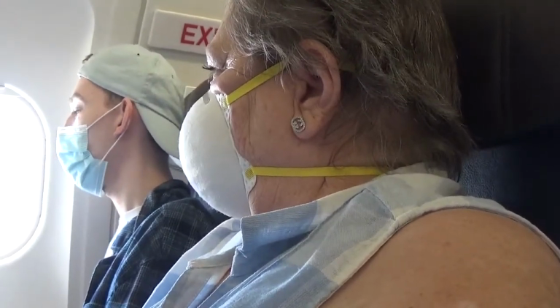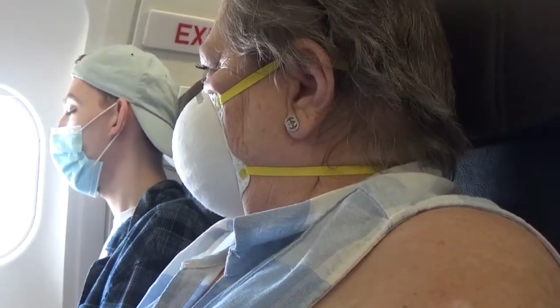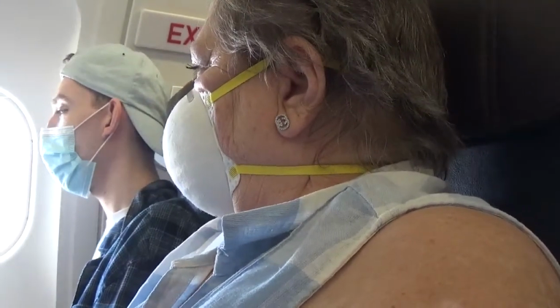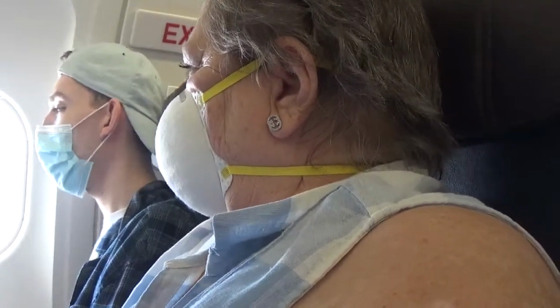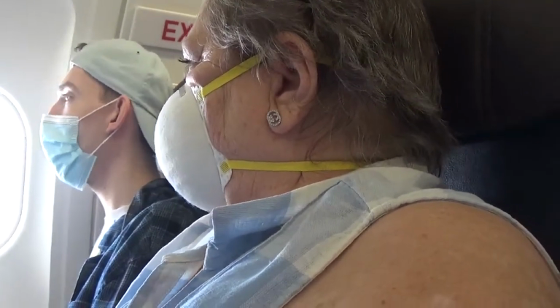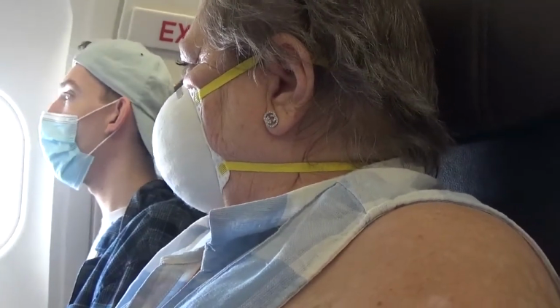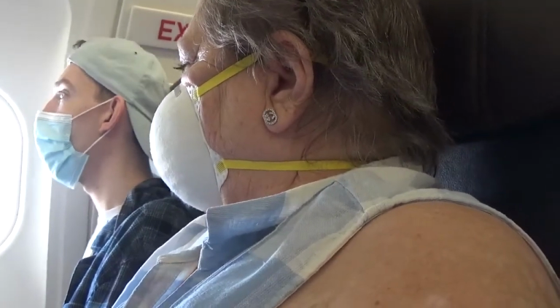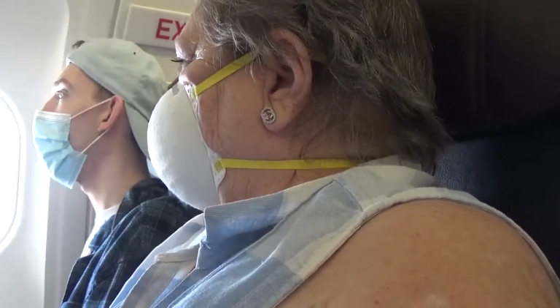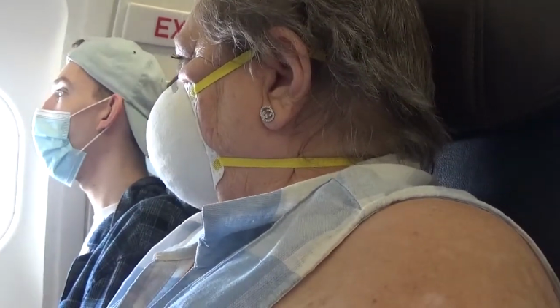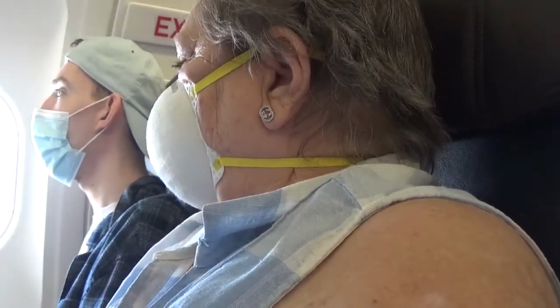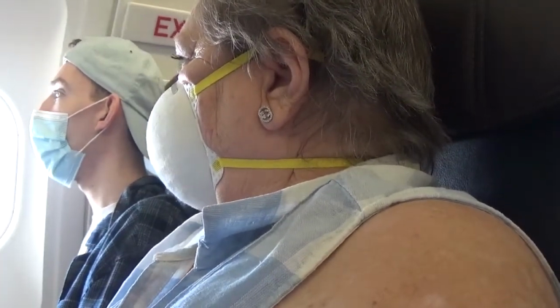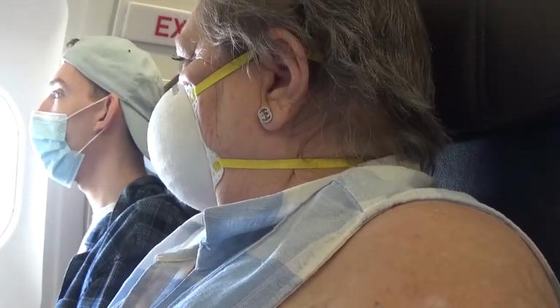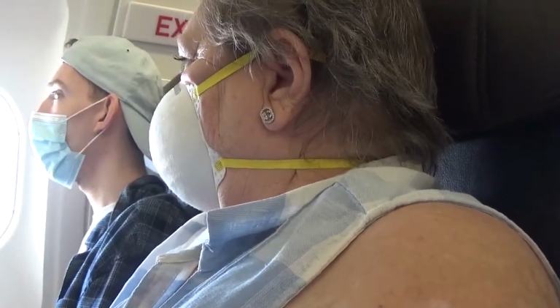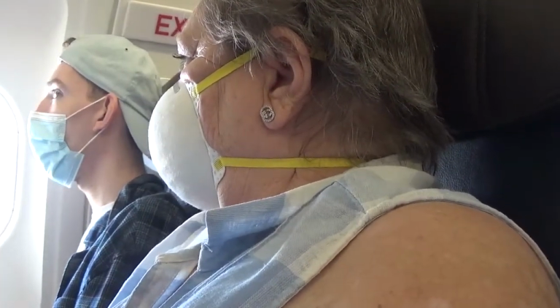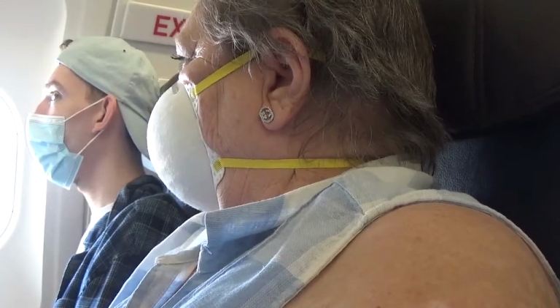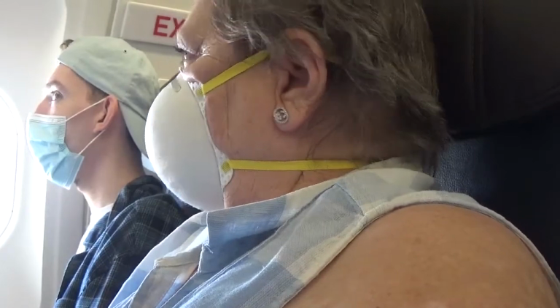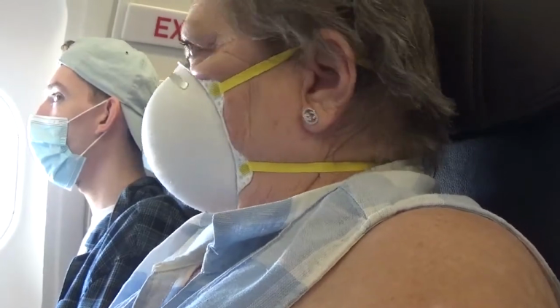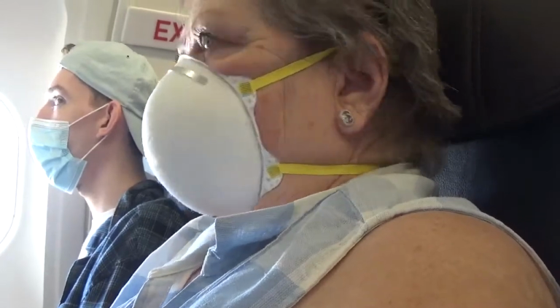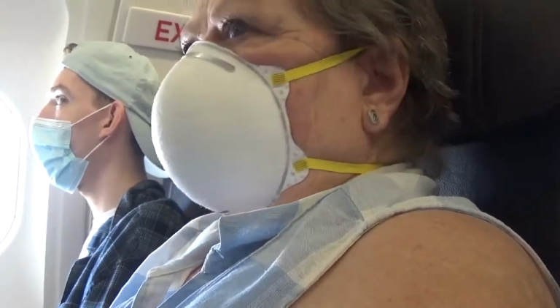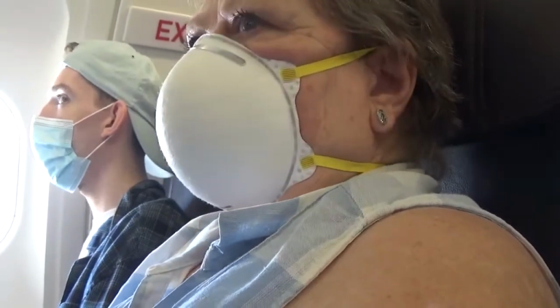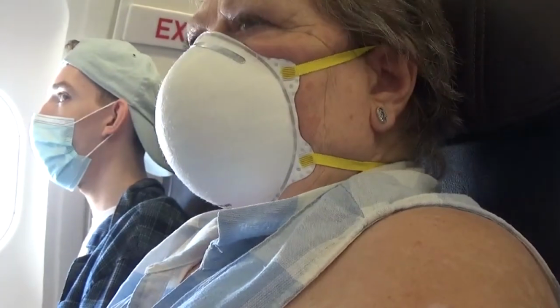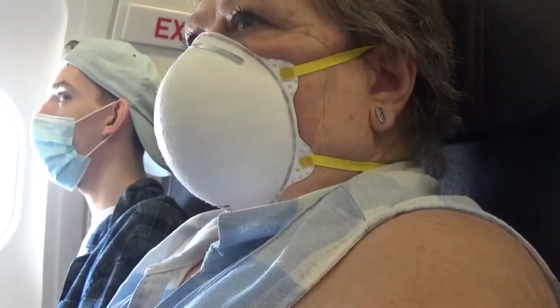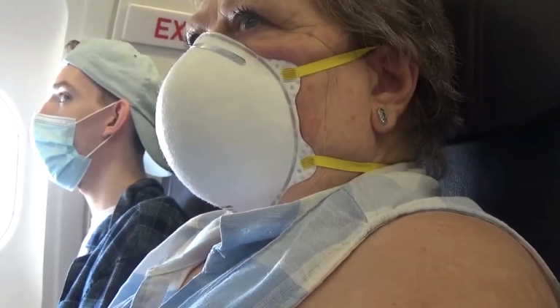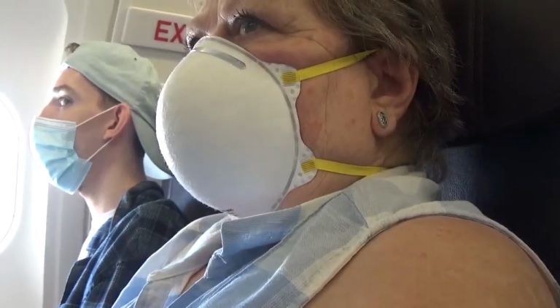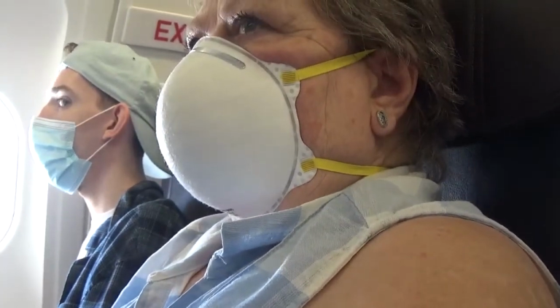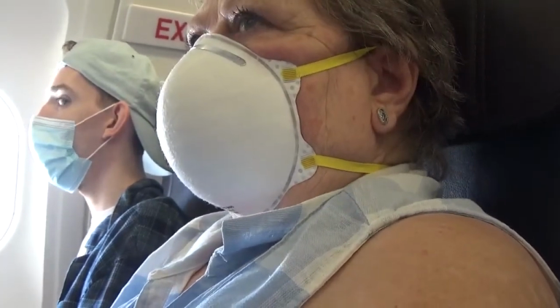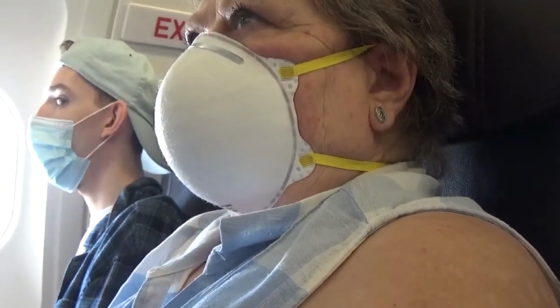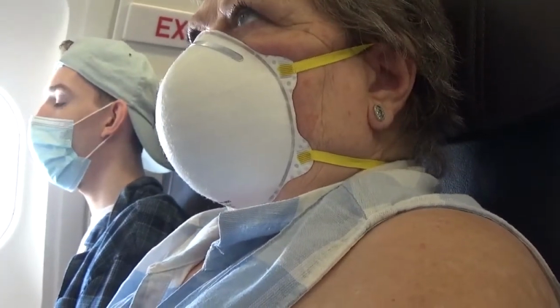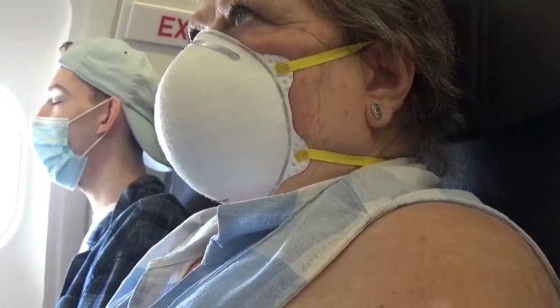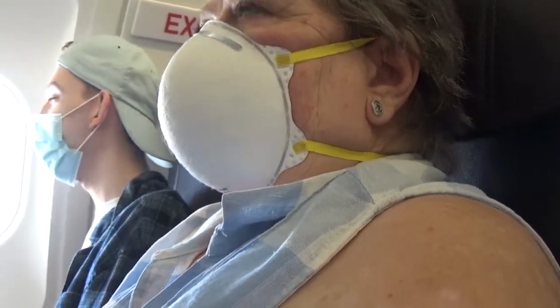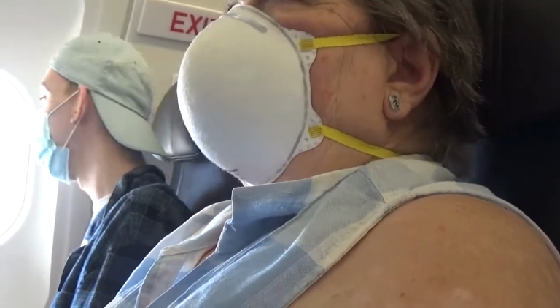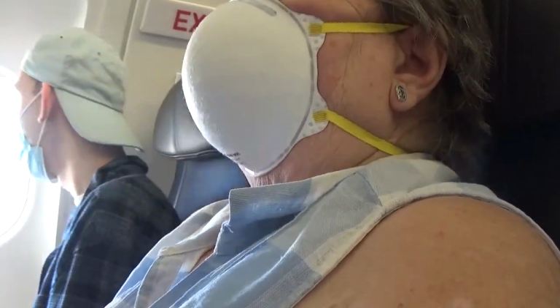In just a few moments, we will be demonstrating the safety features of our aircraft. At that time, please direct your attention to the flight attendants in the aisle.